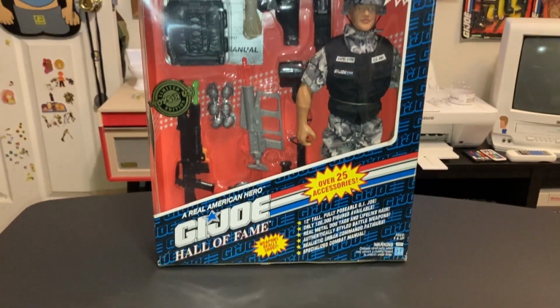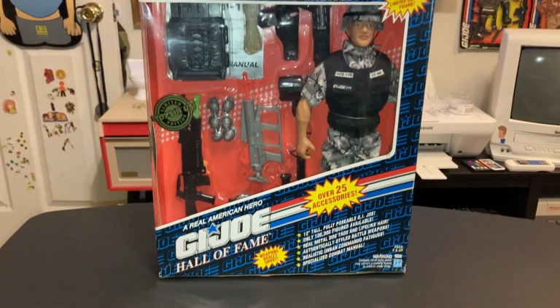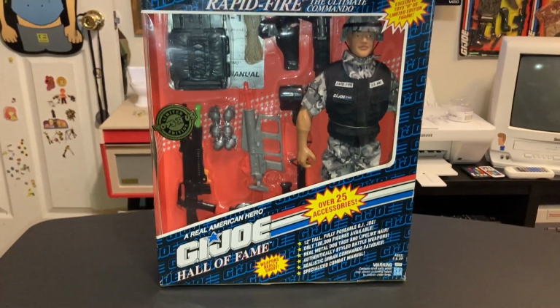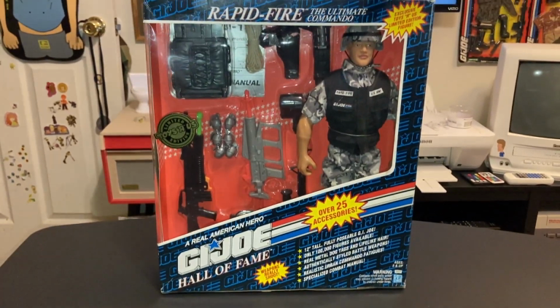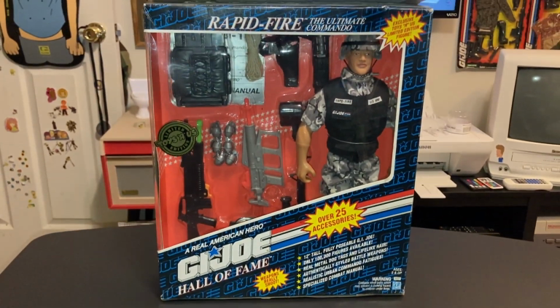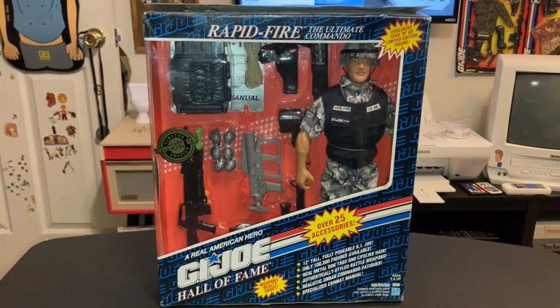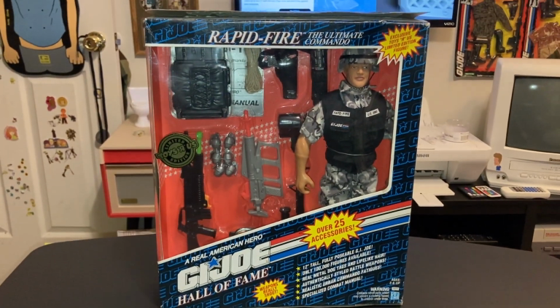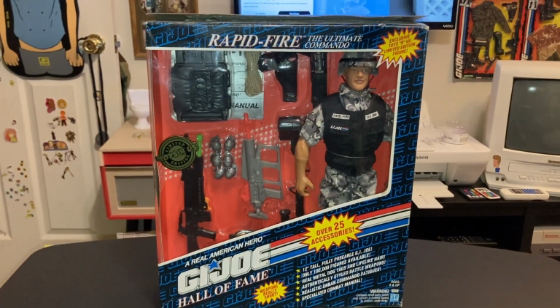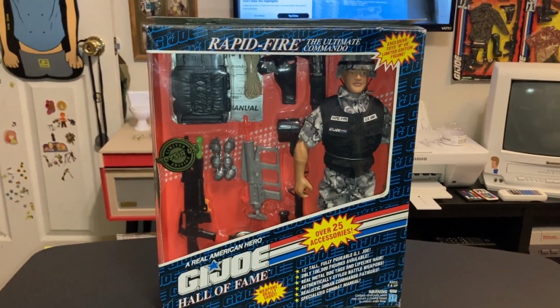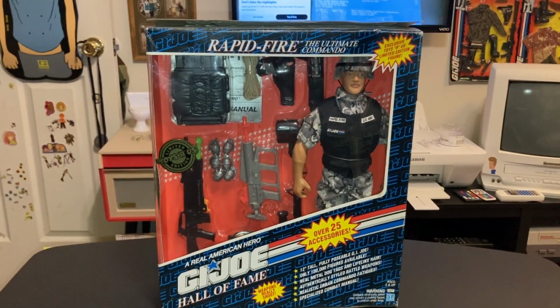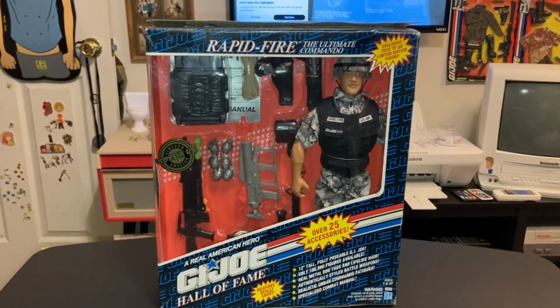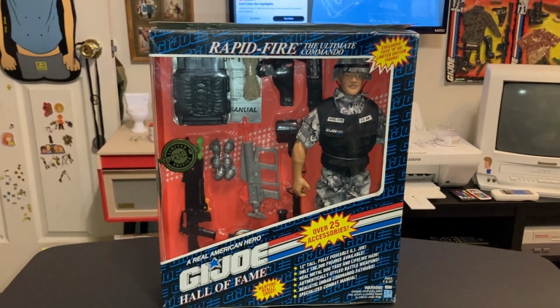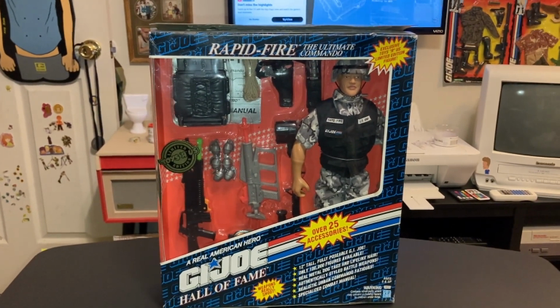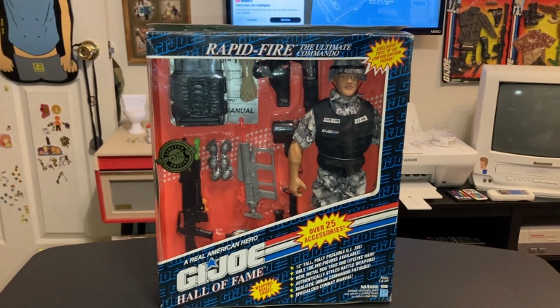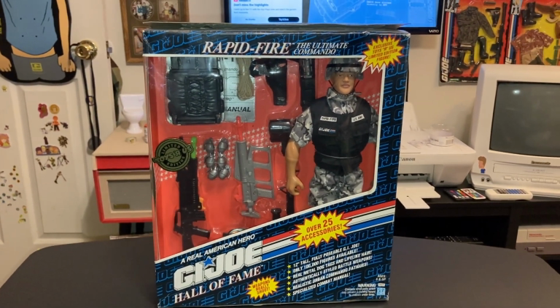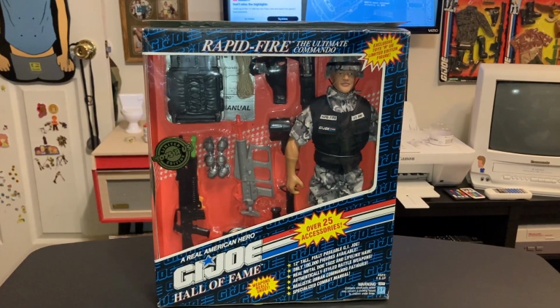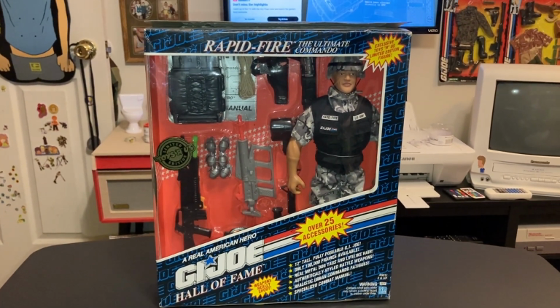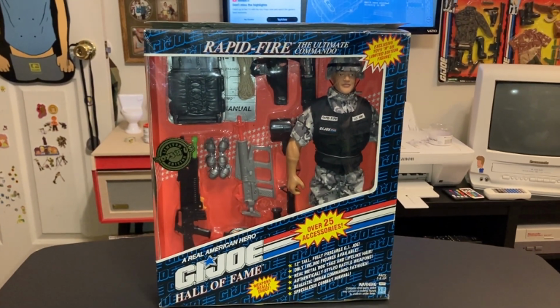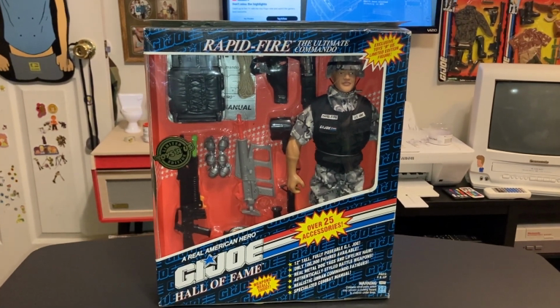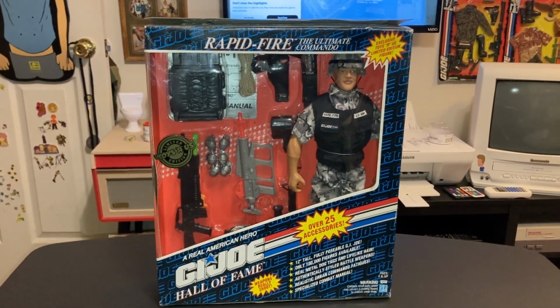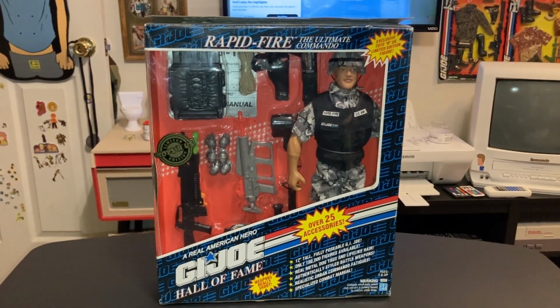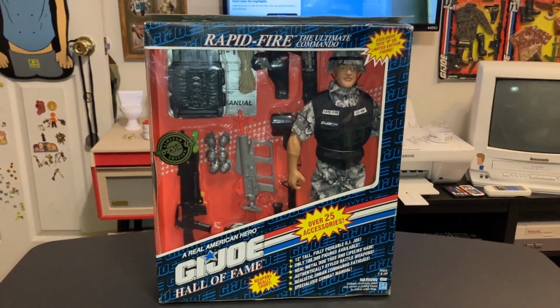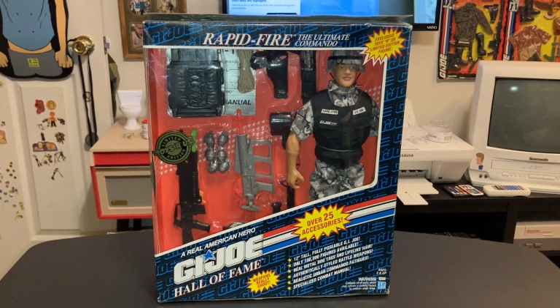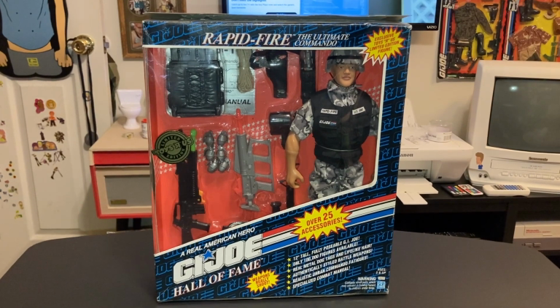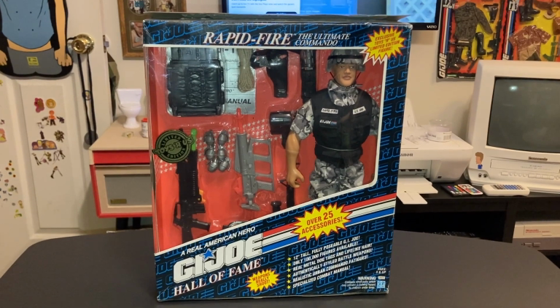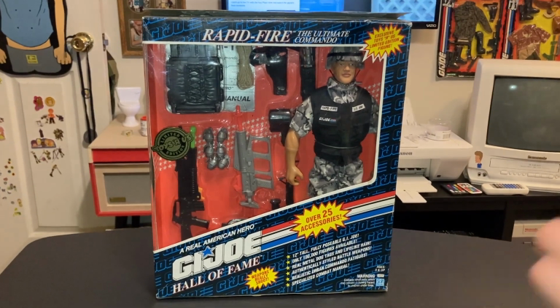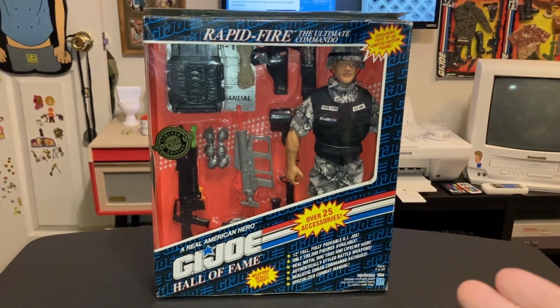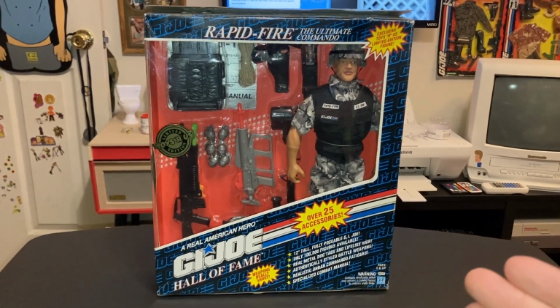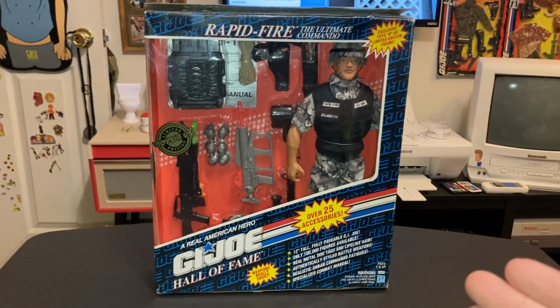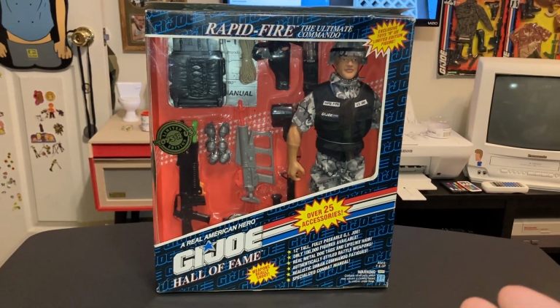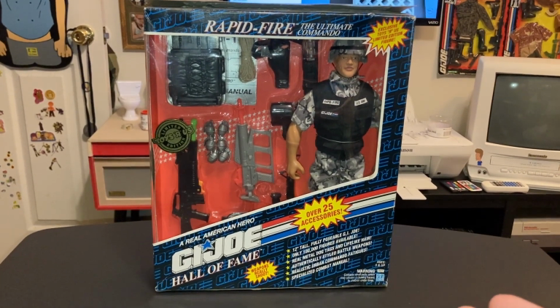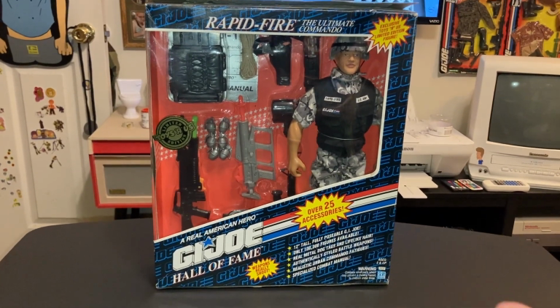What's up G.I. Dojo? Today we are going to look at Rapid Fire, the Ultimate Commando from the G.I. Joe Hall of Fame series.